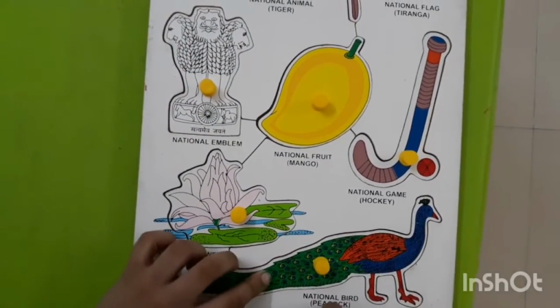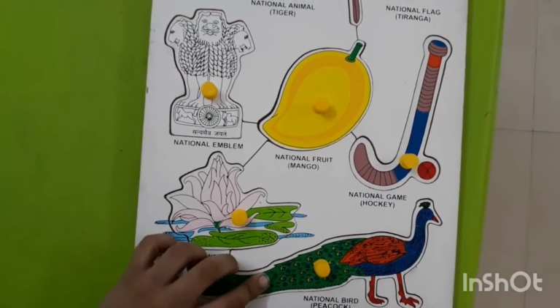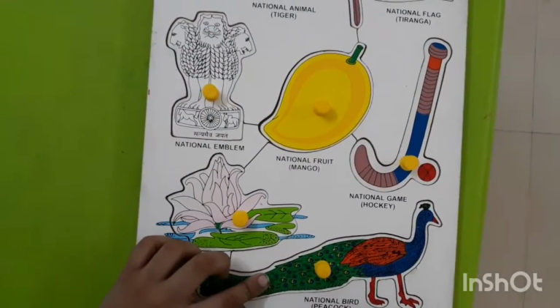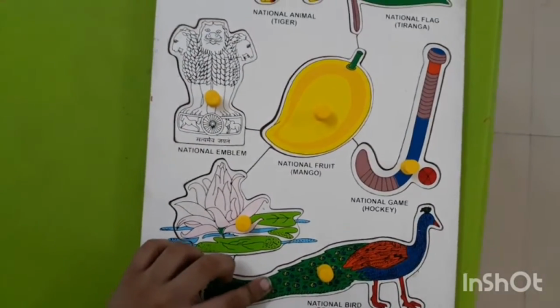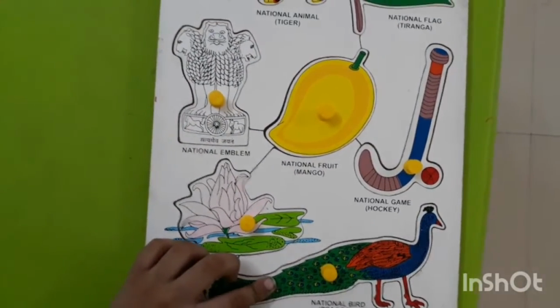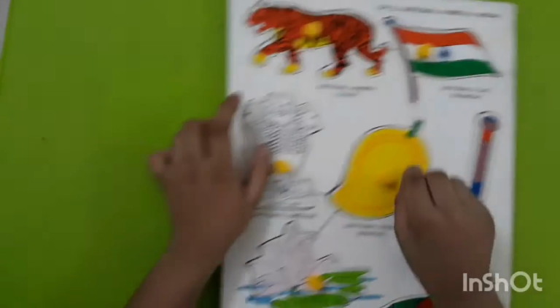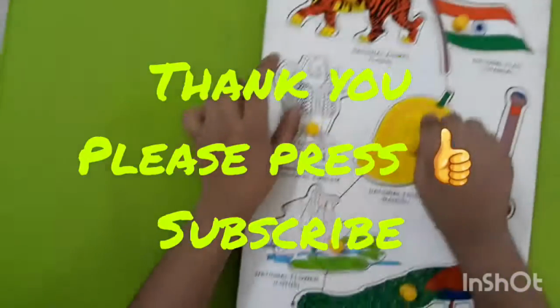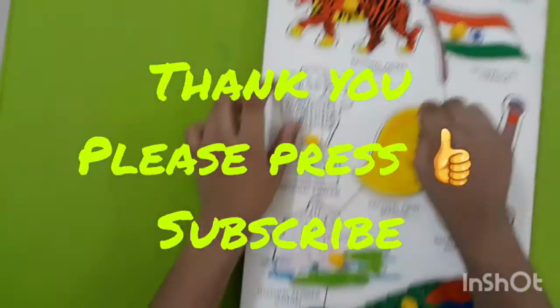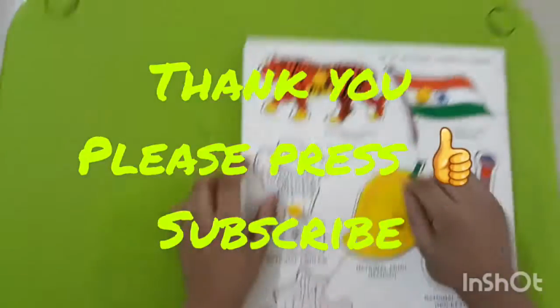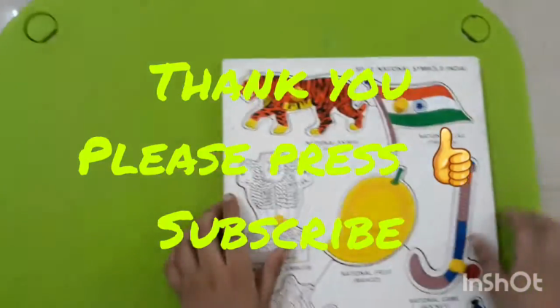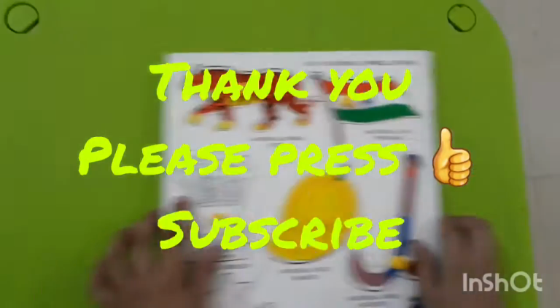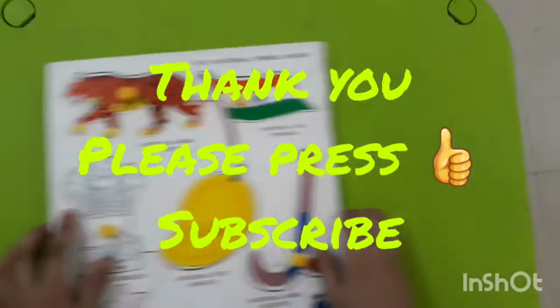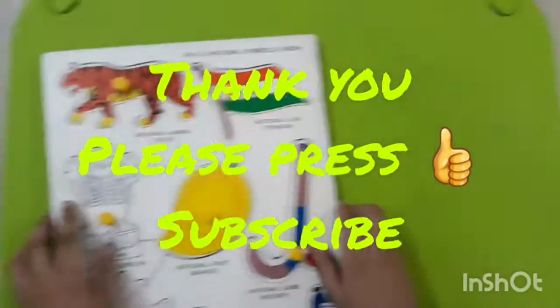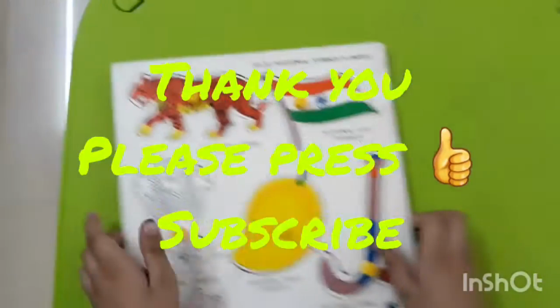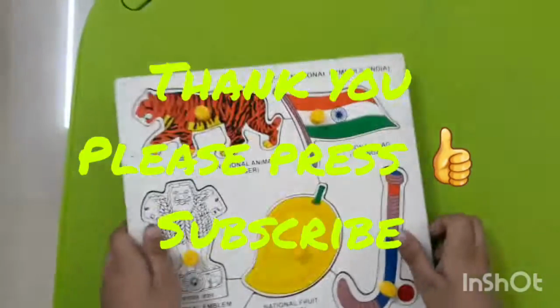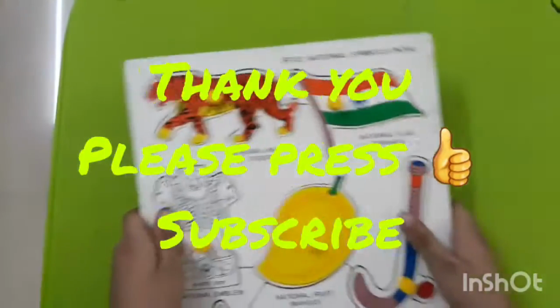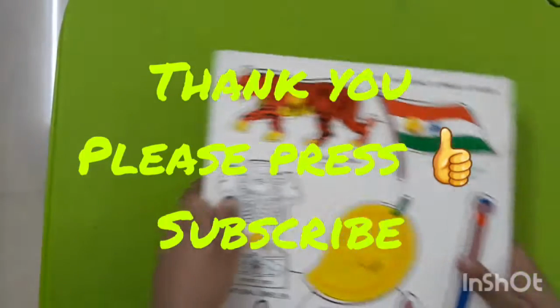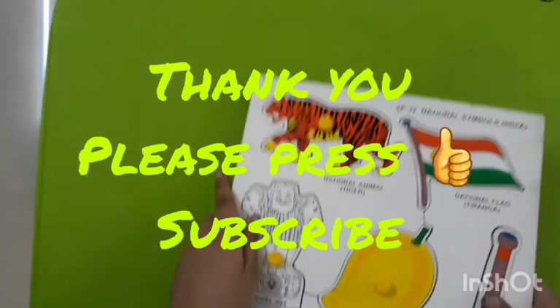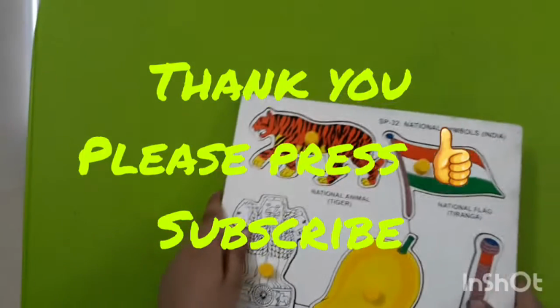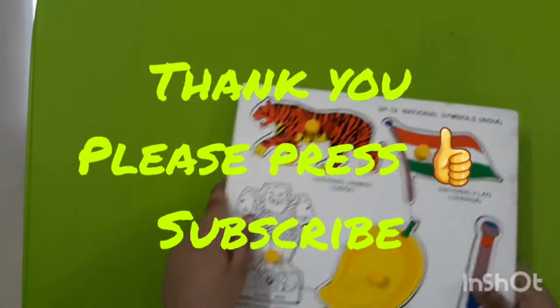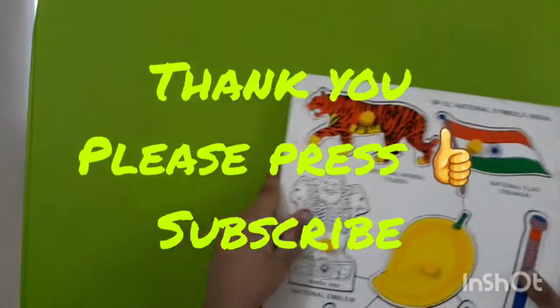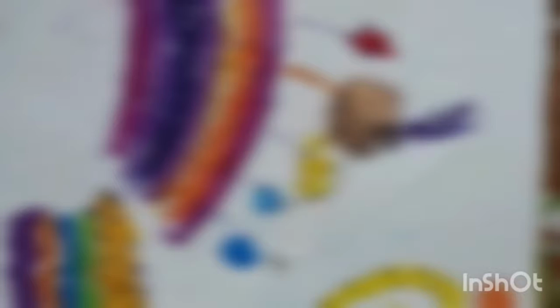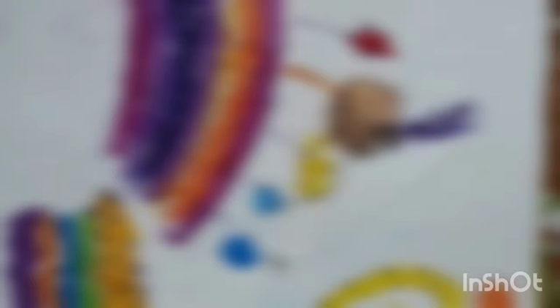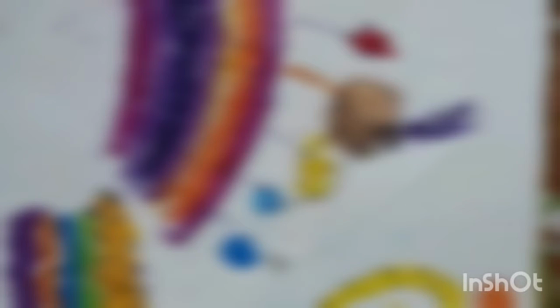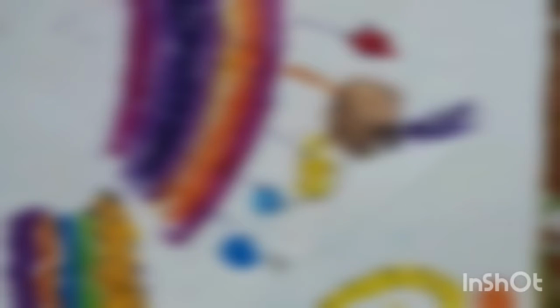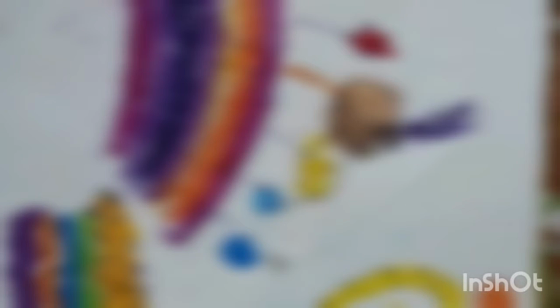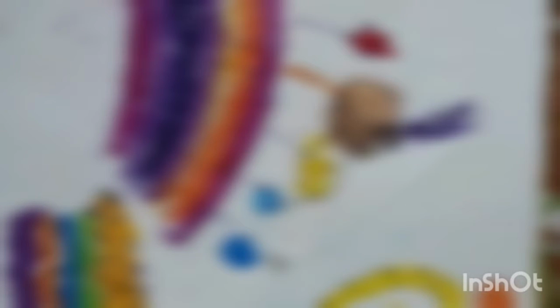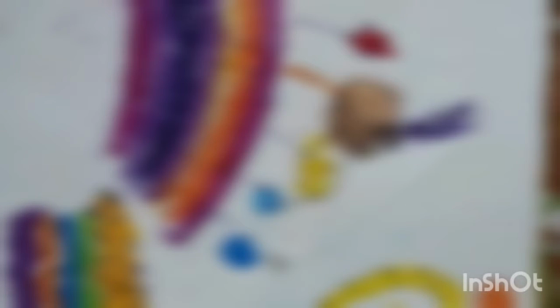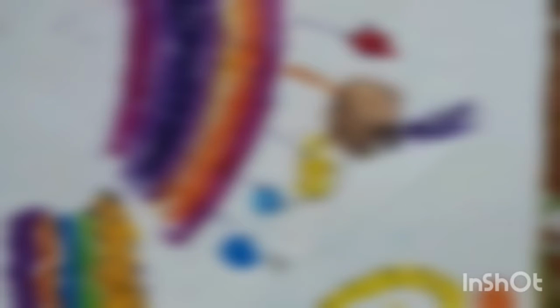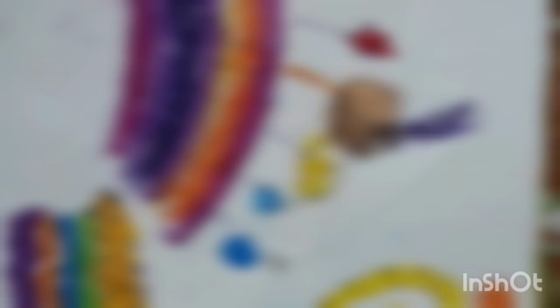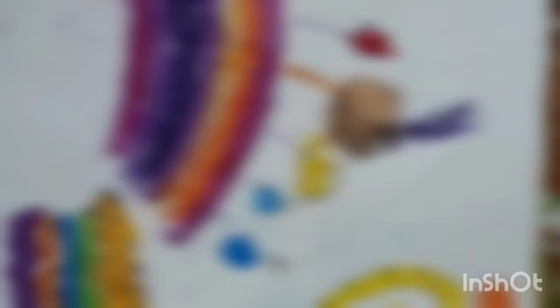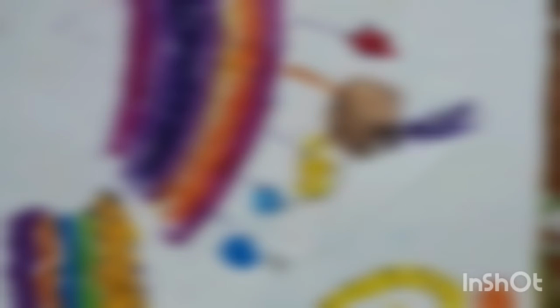Thank you so much for watching. Hope you enjoyed. I'll see you in the next video.